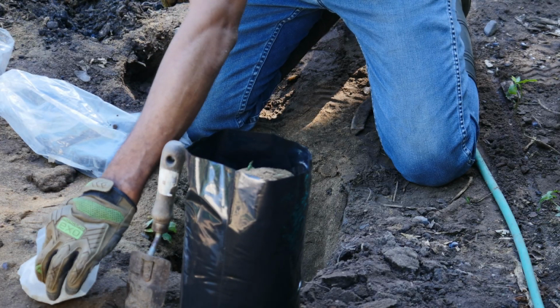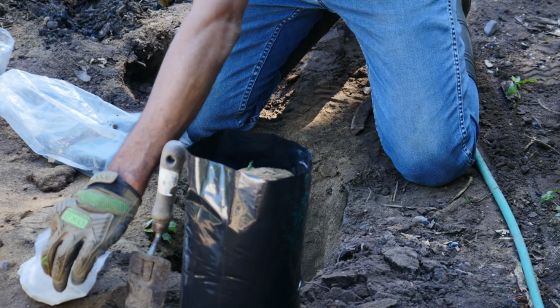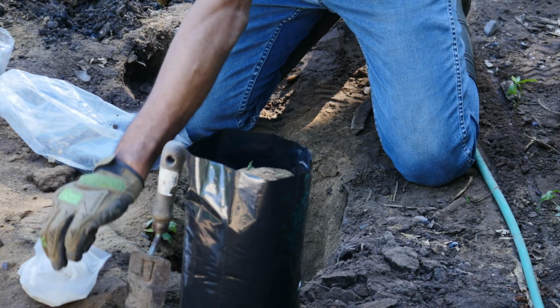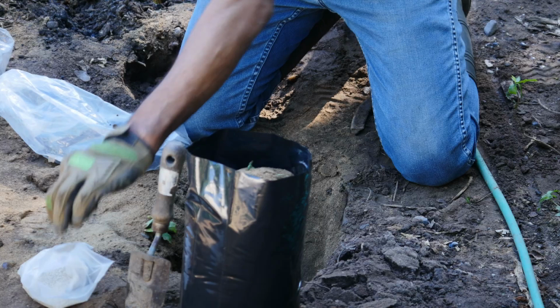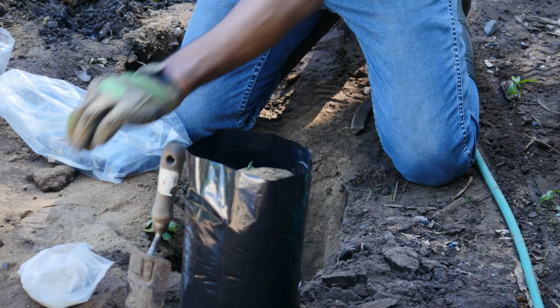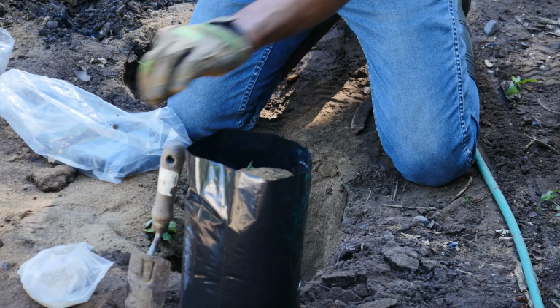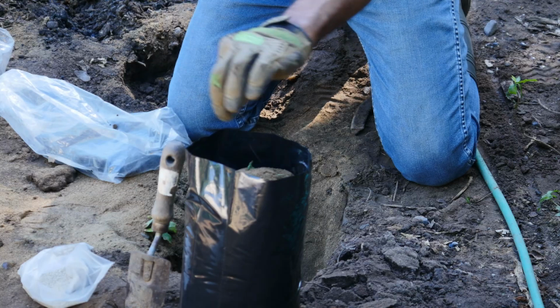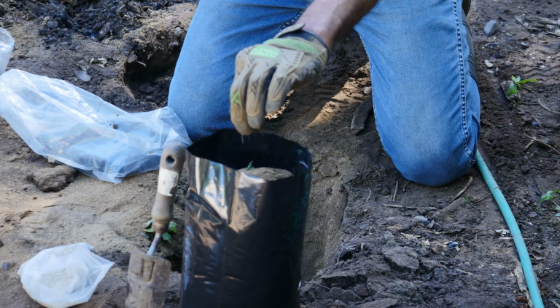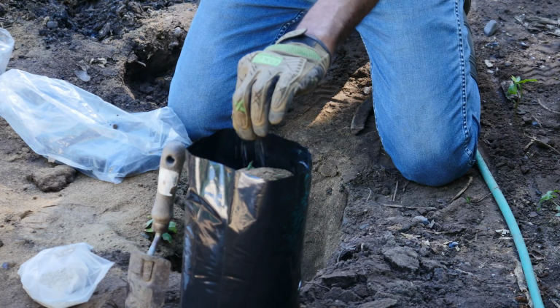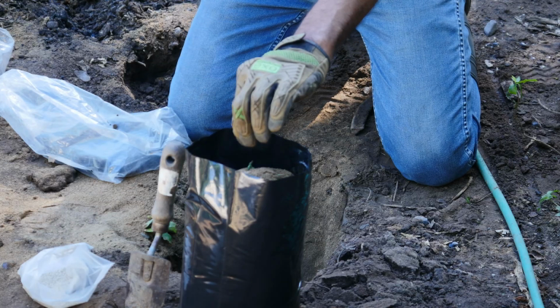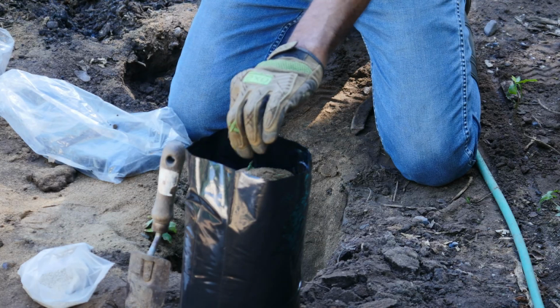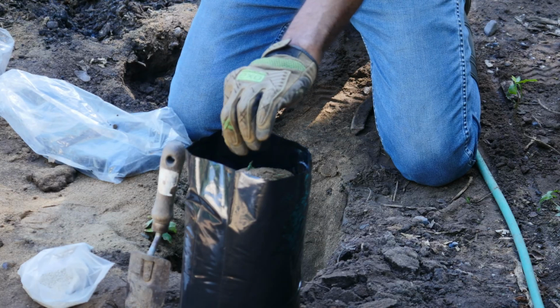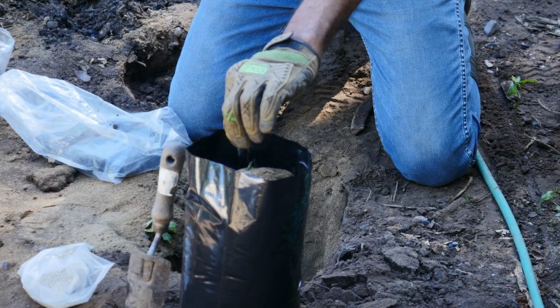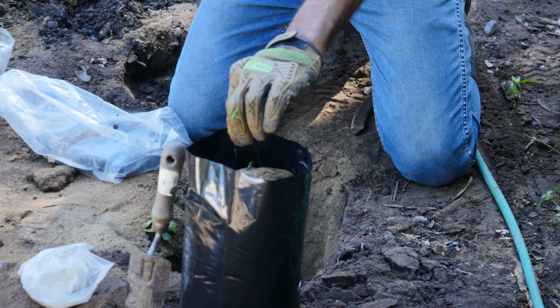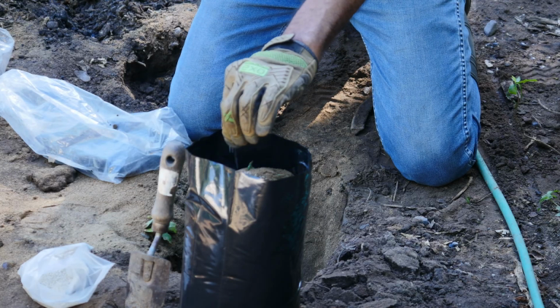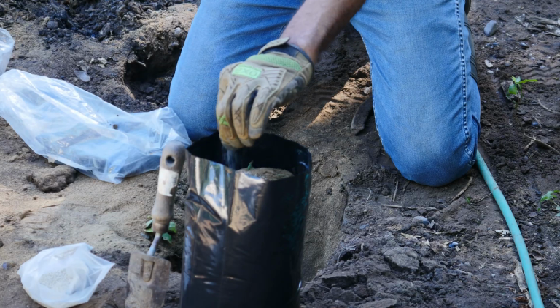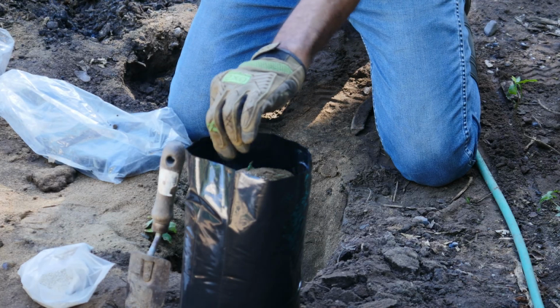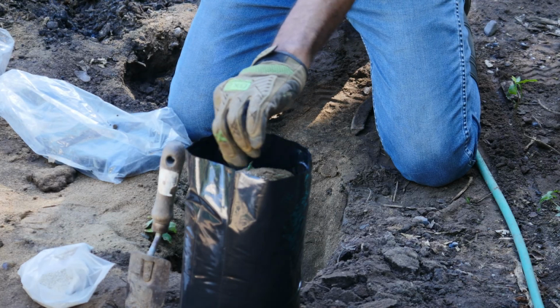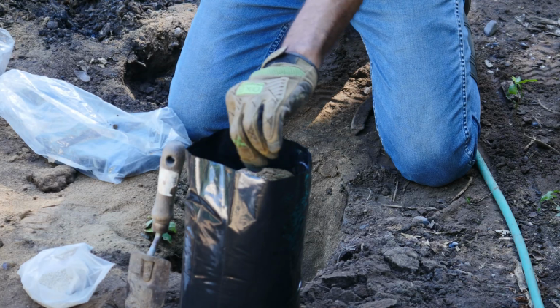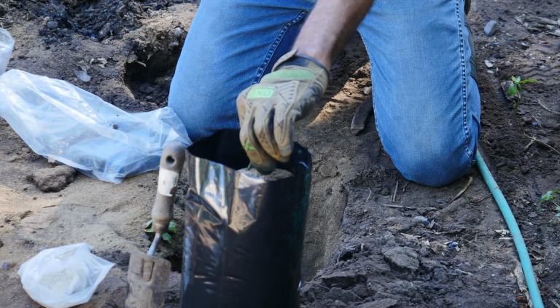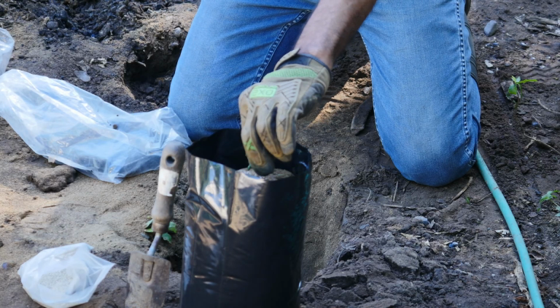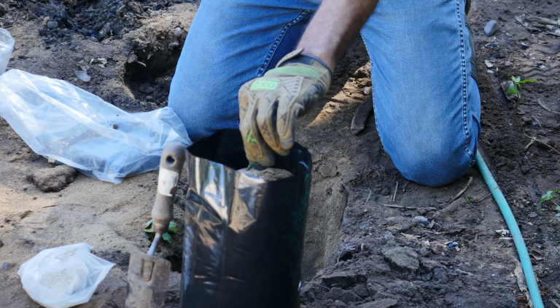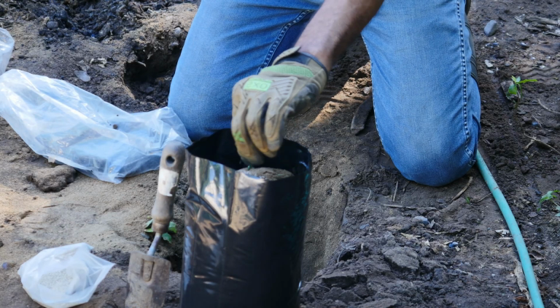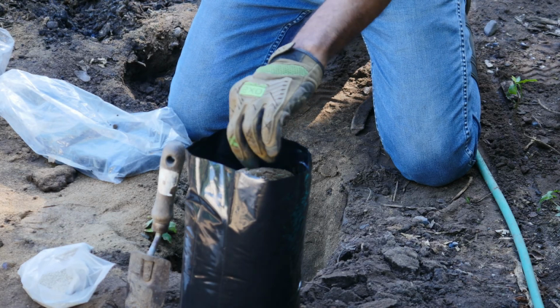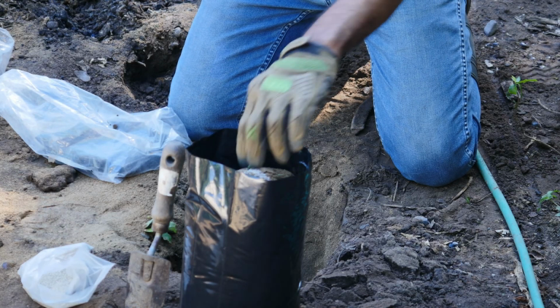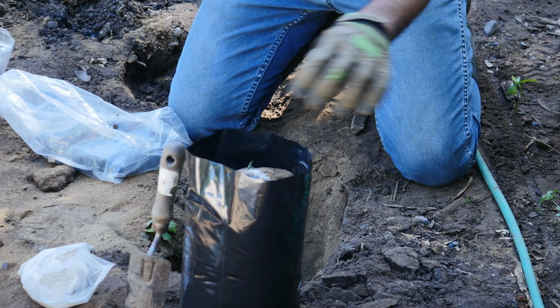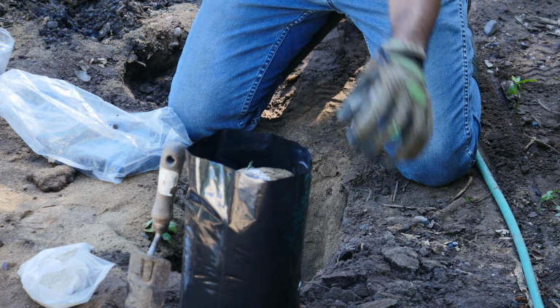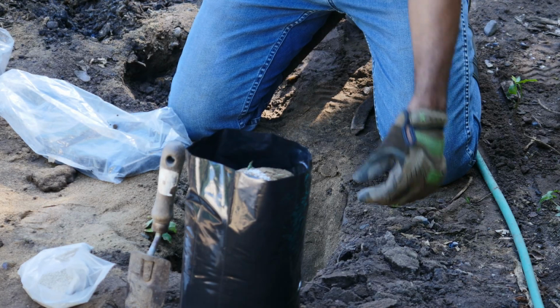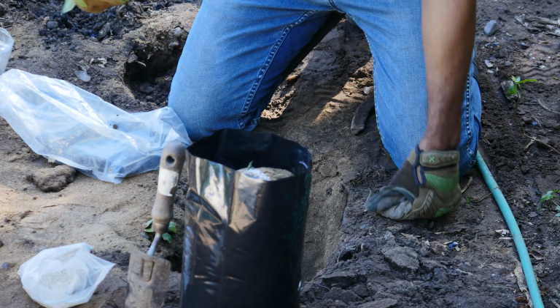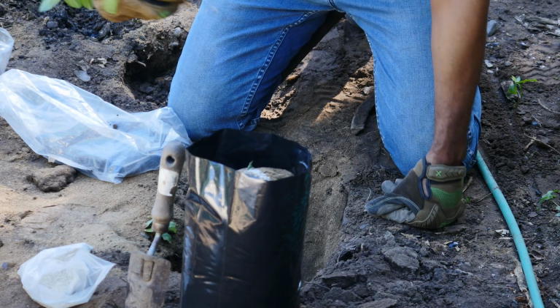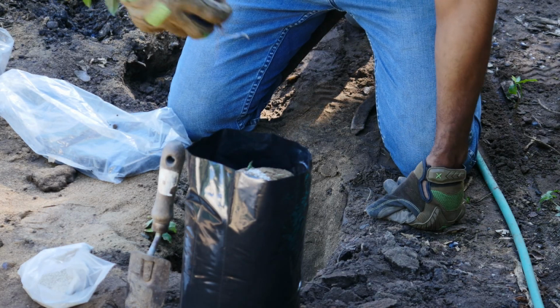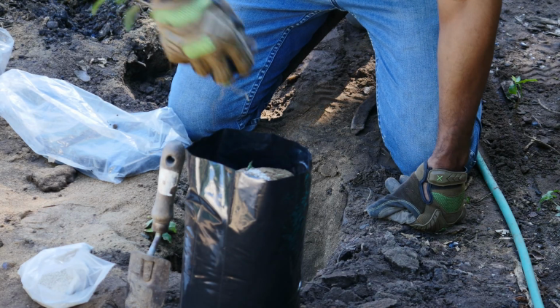Besides the roots, I typically apply a little bit of mycorrhizal fungi to the soil before transplanting.